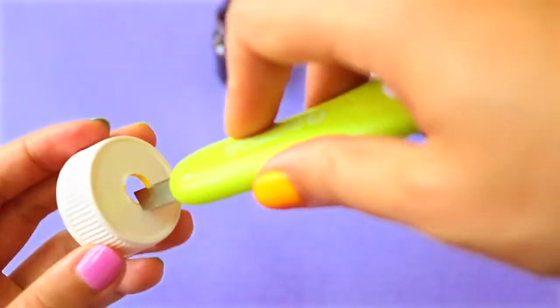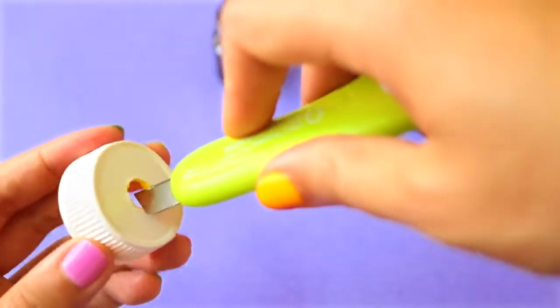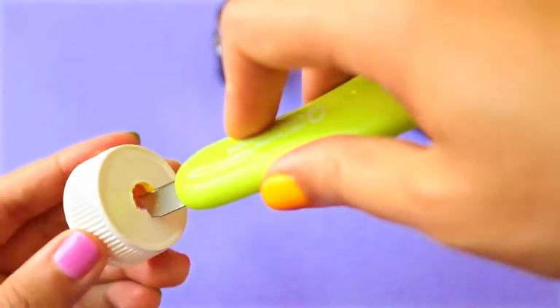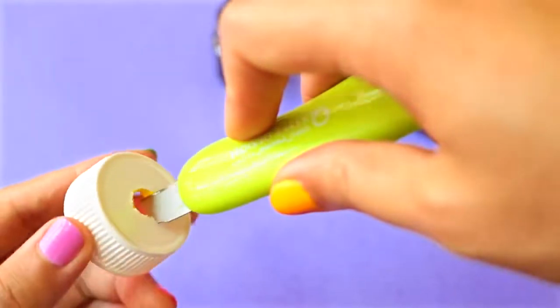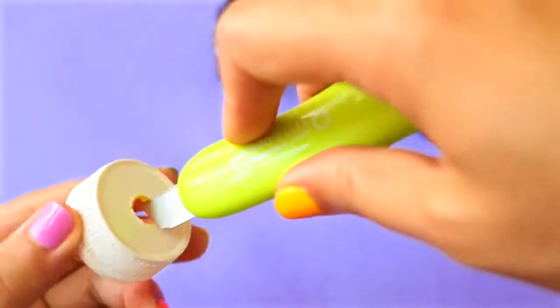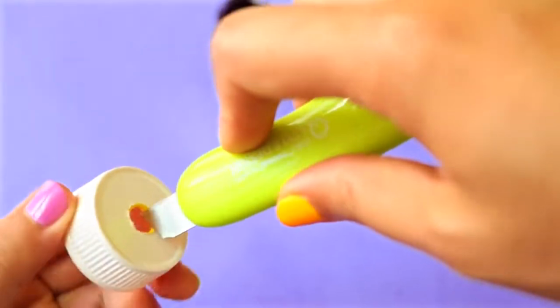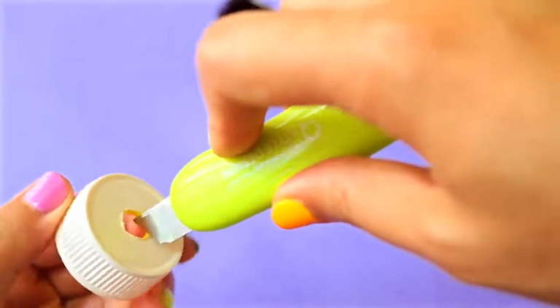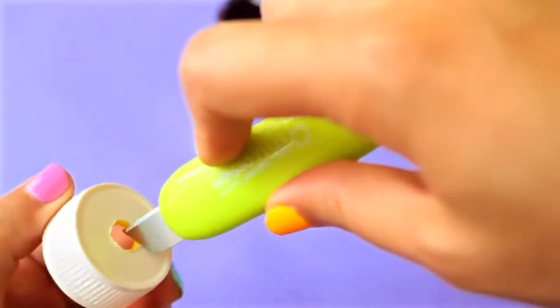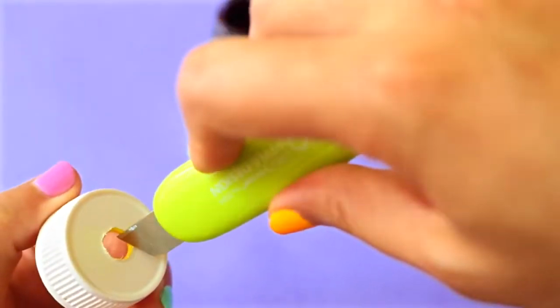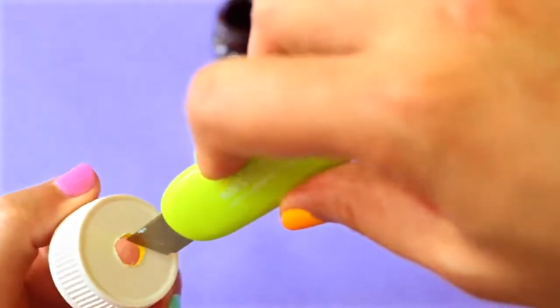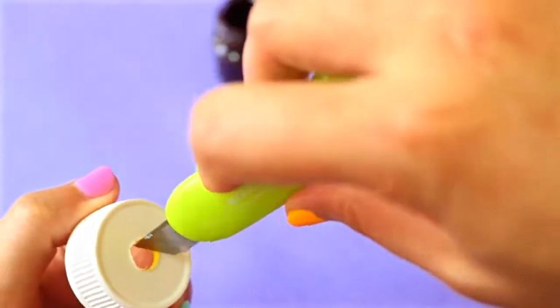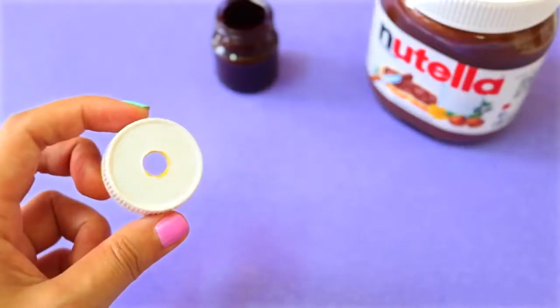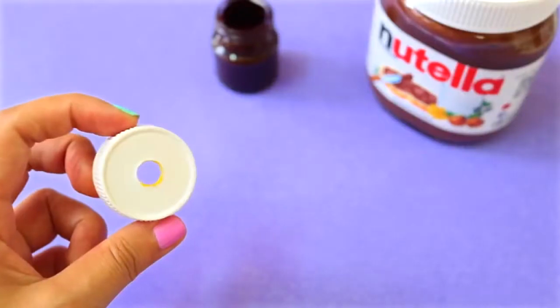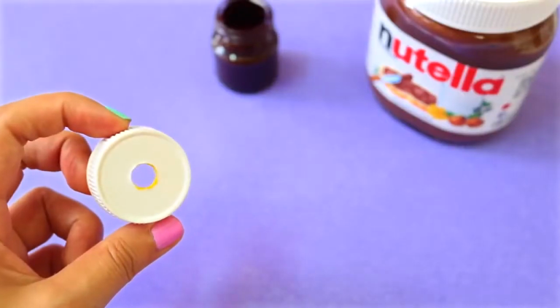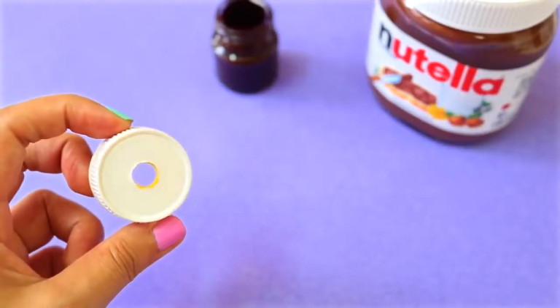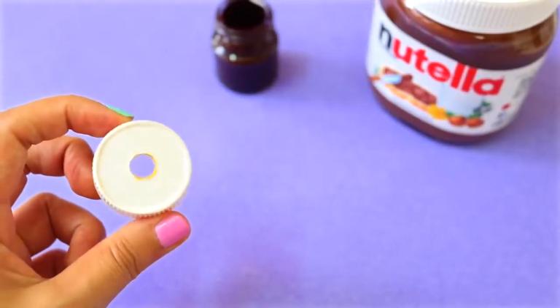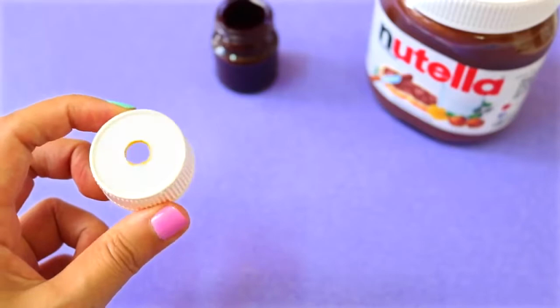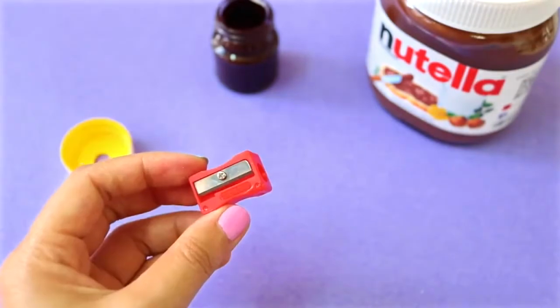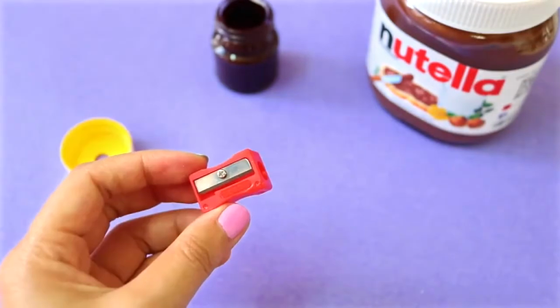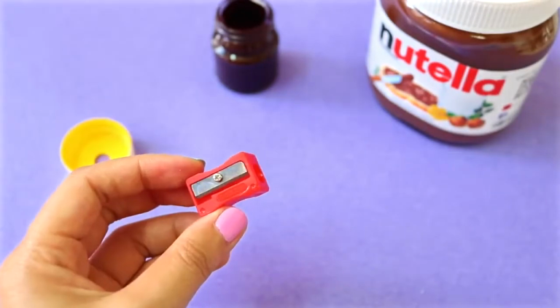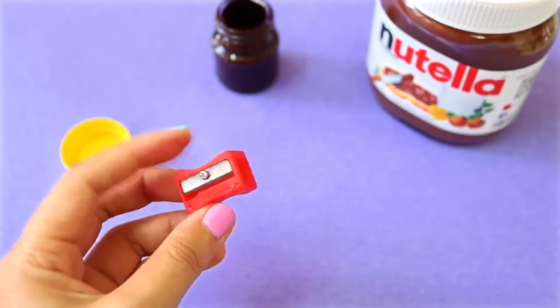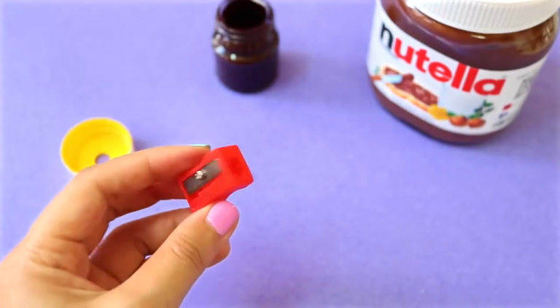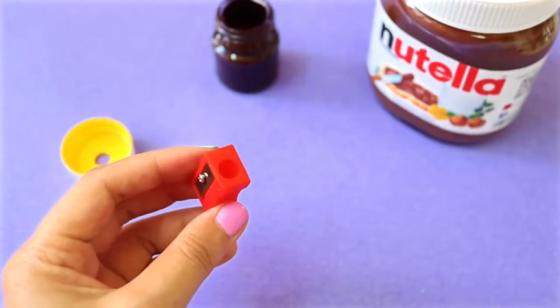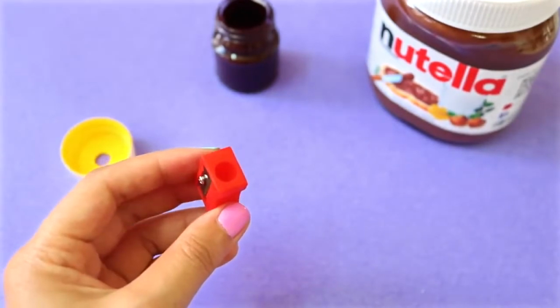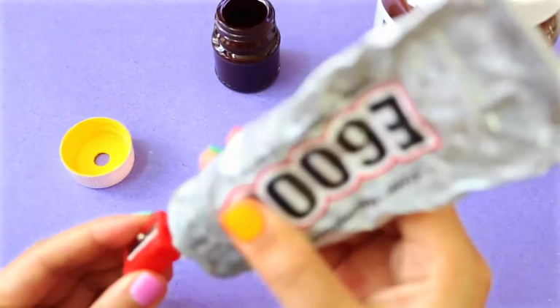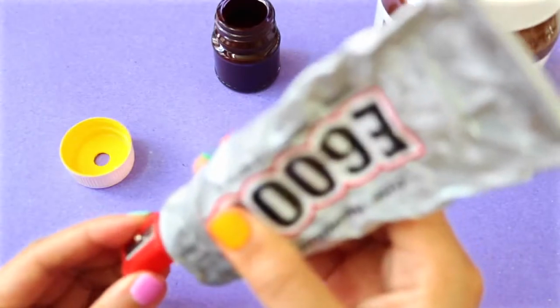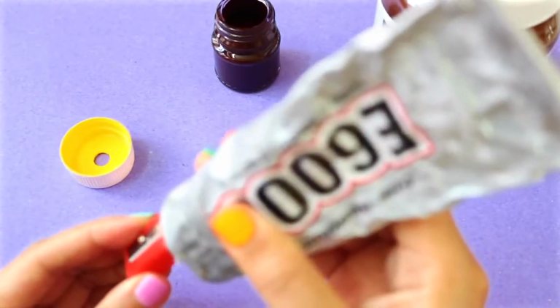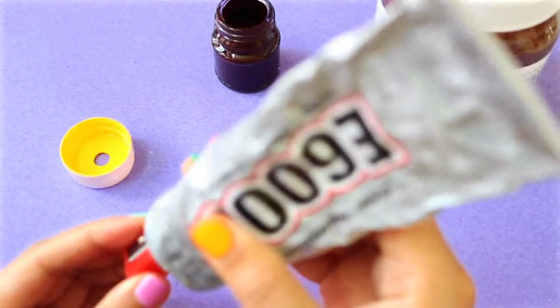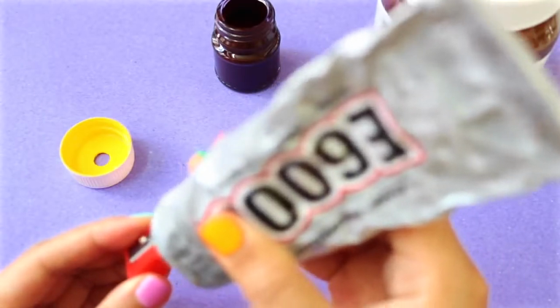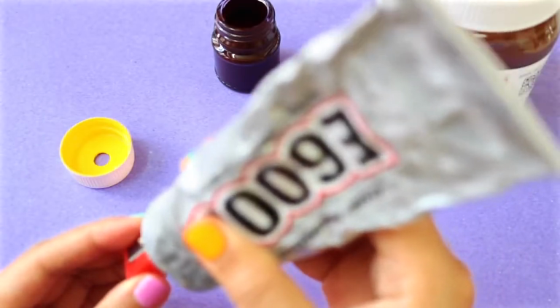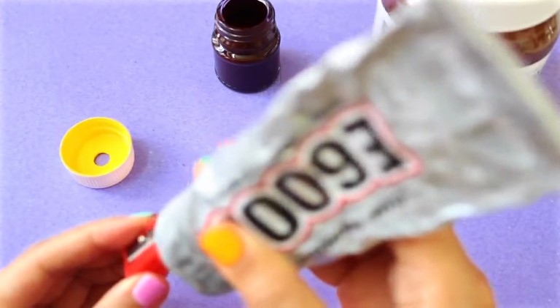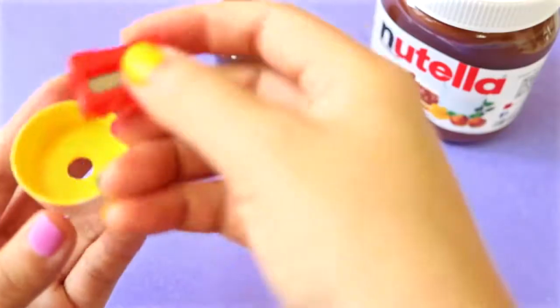Clean up the edge with a knife and voila! Now you can glue a sharpener on the inside of the lid.